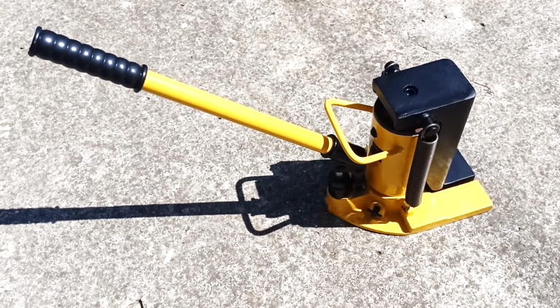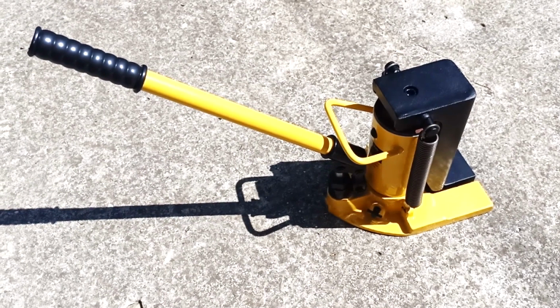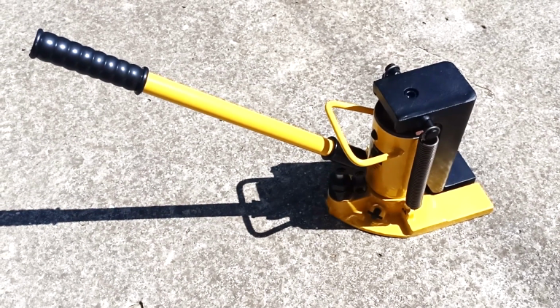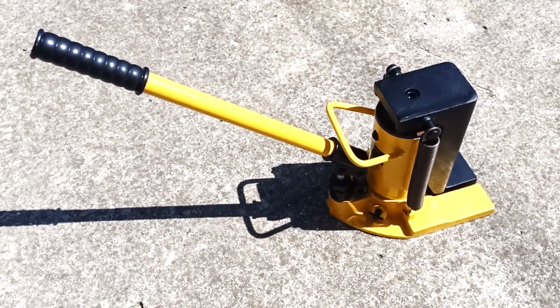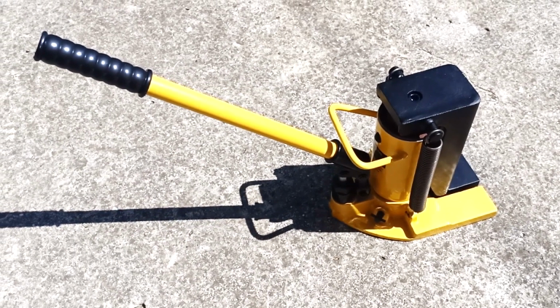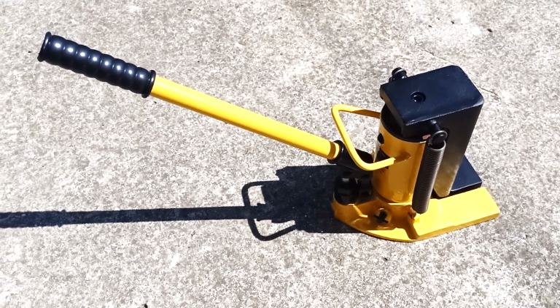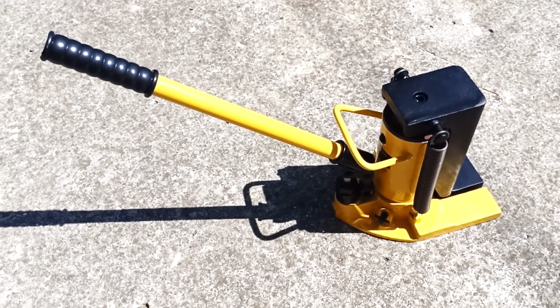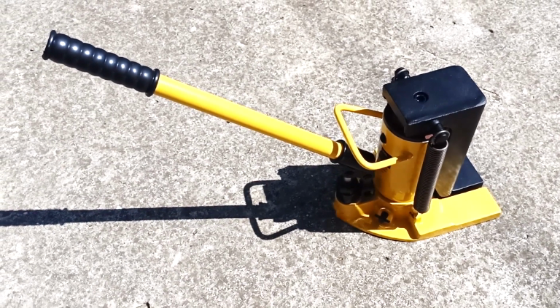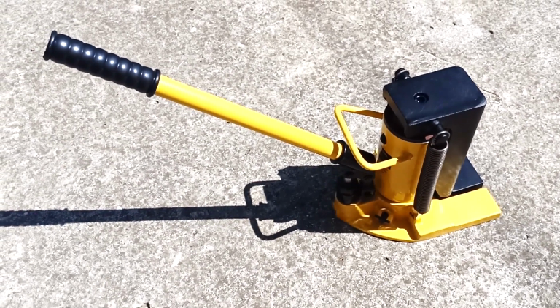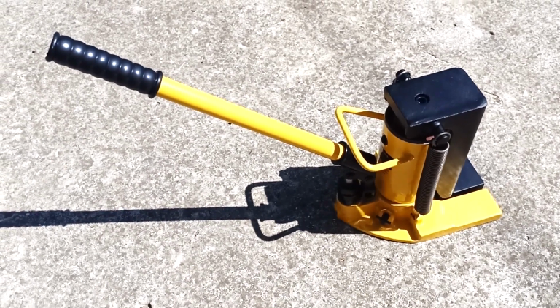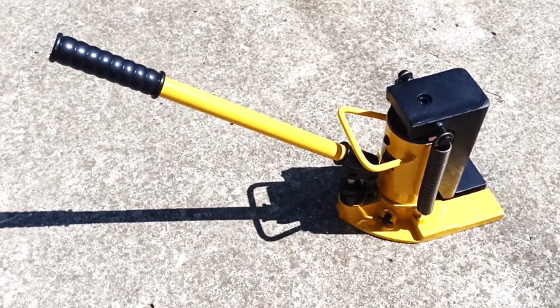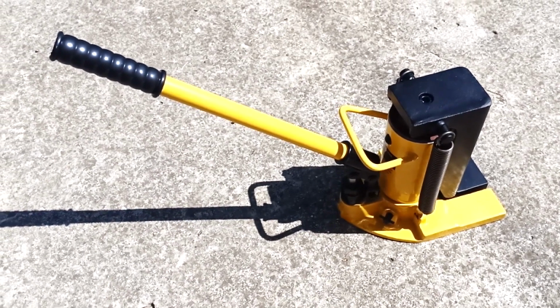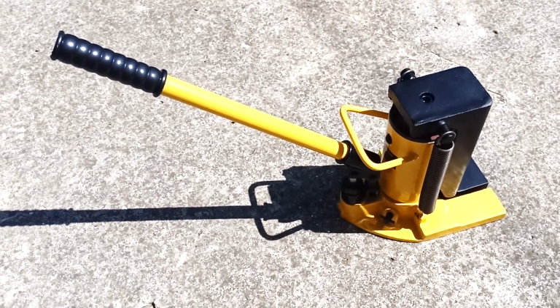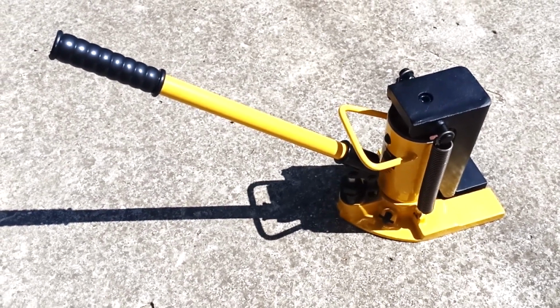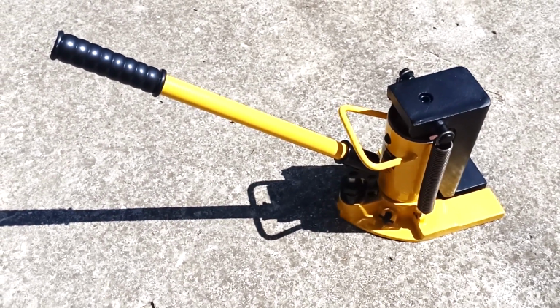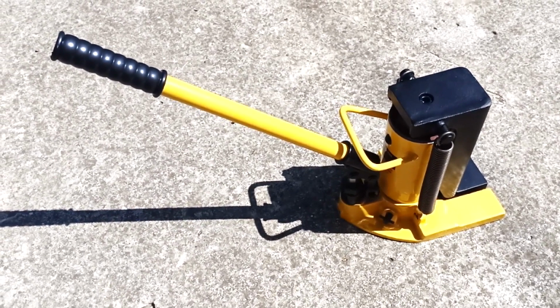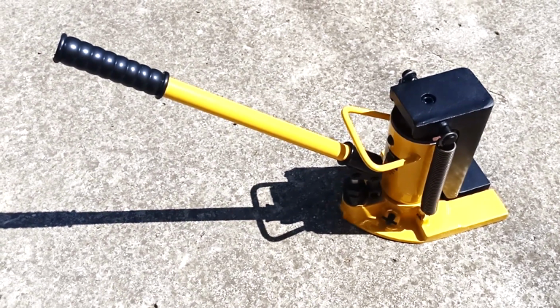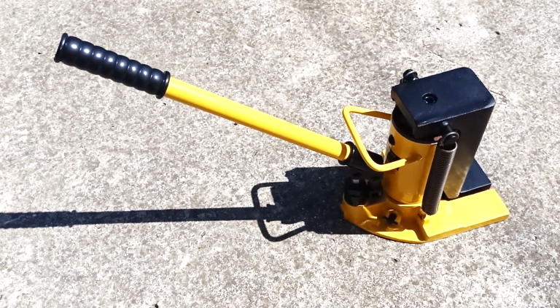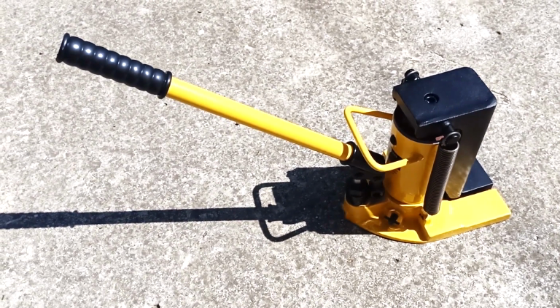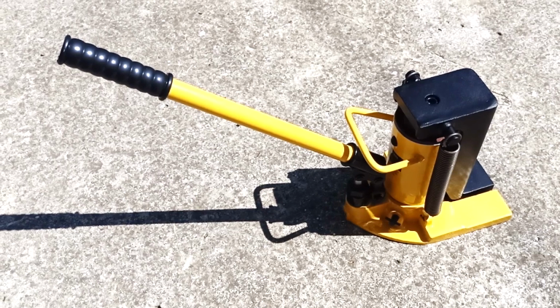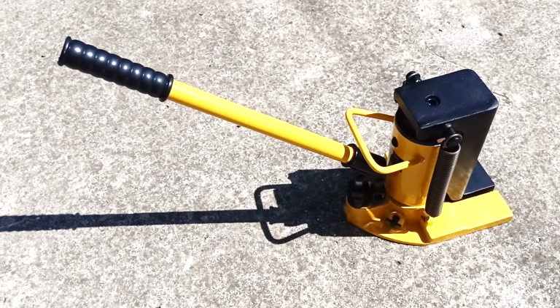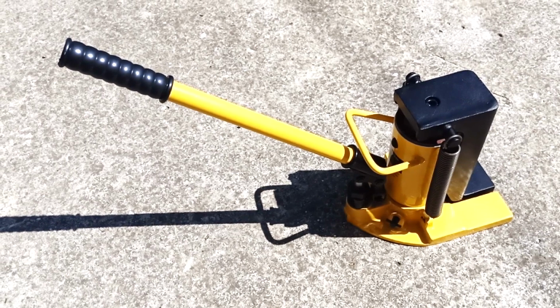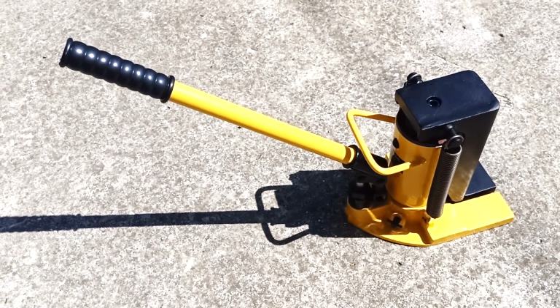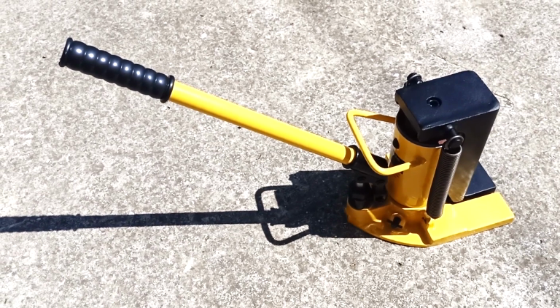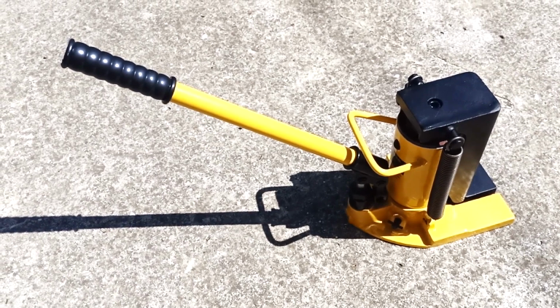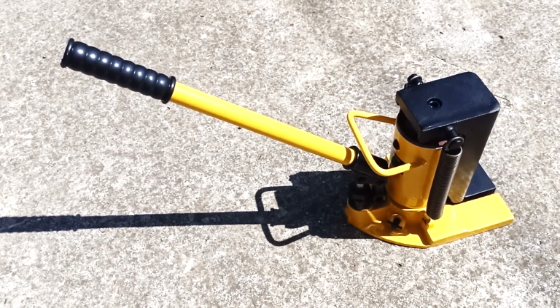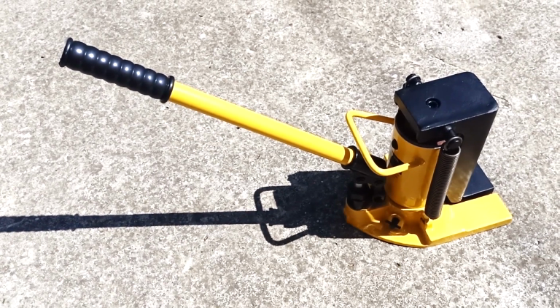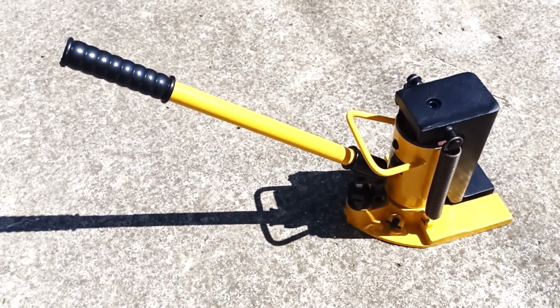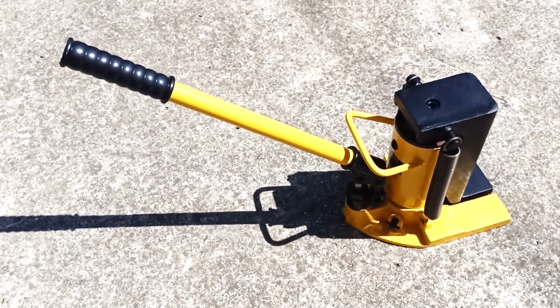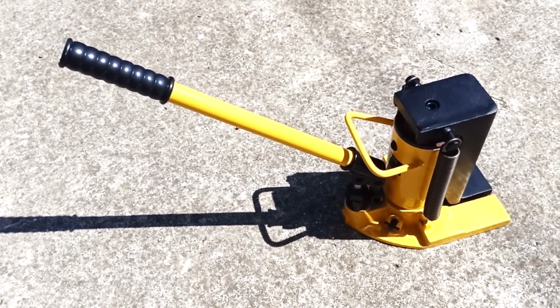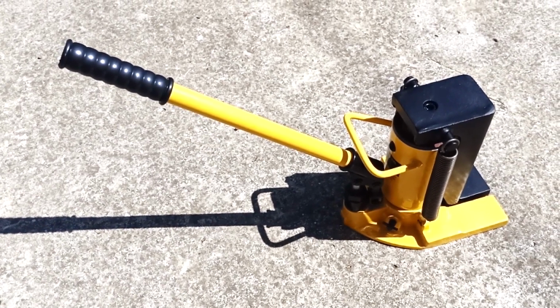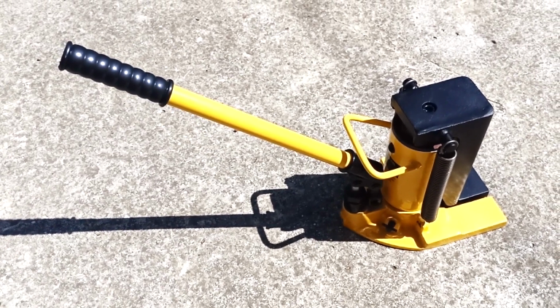I have listed only part of the capabilities of this jack. If you know of other uses for this jack, write in the comments.